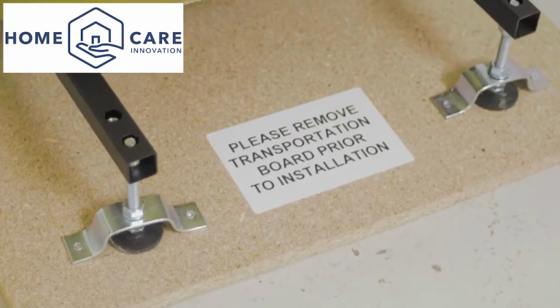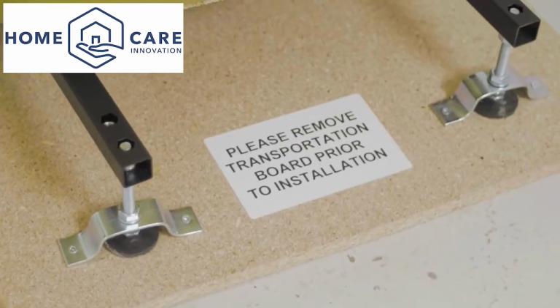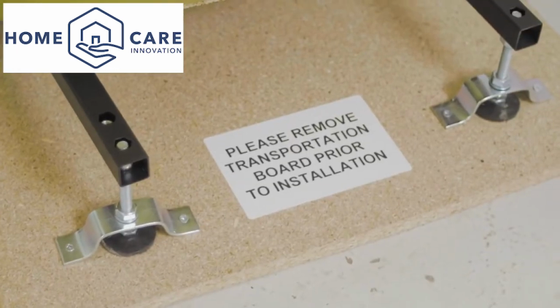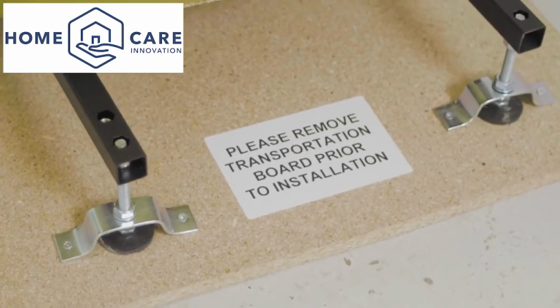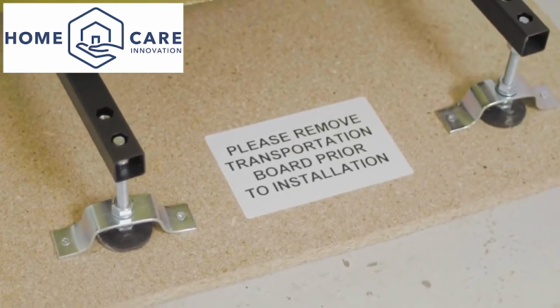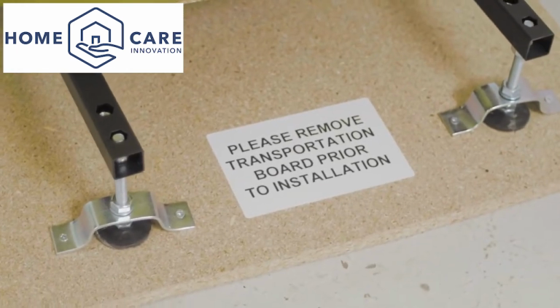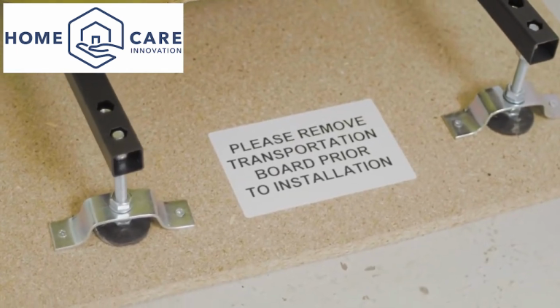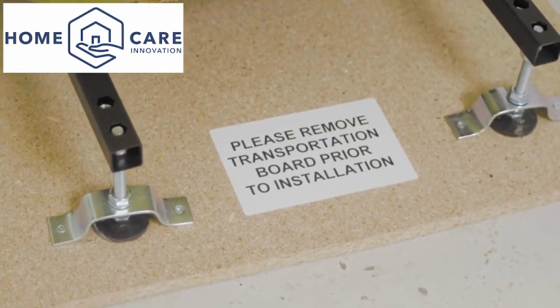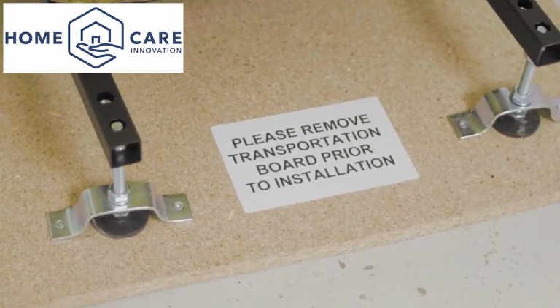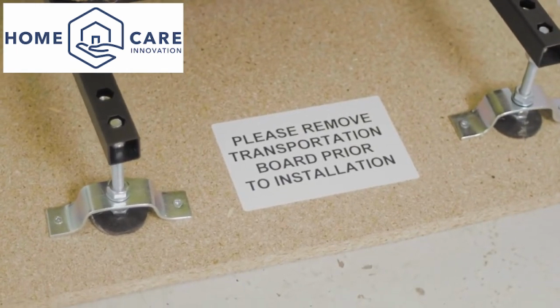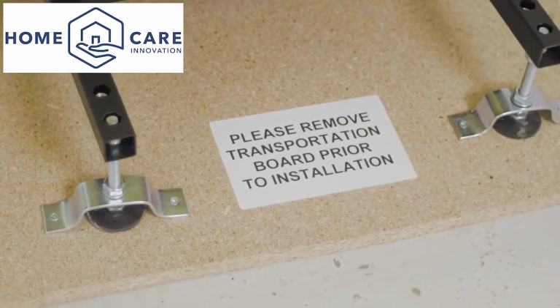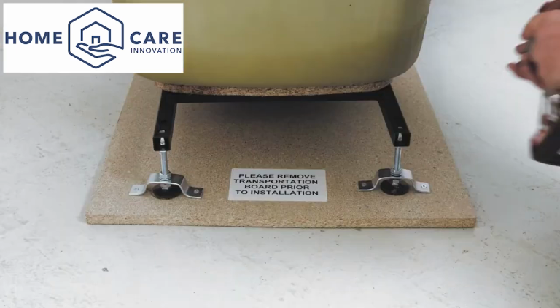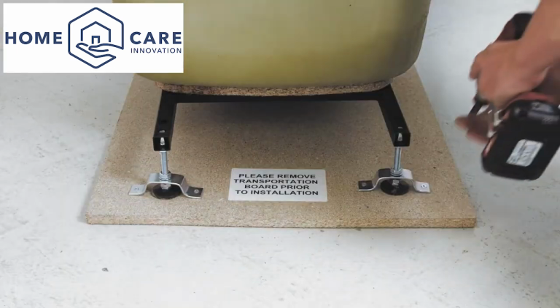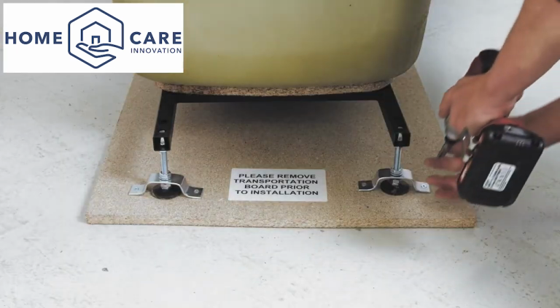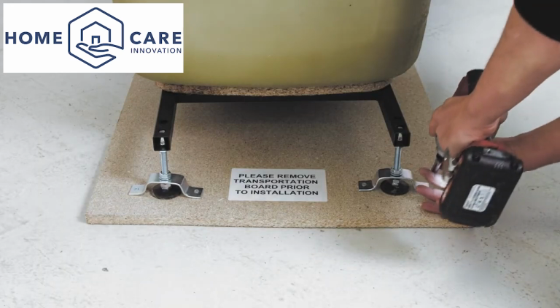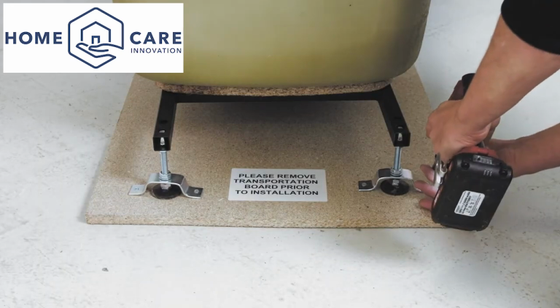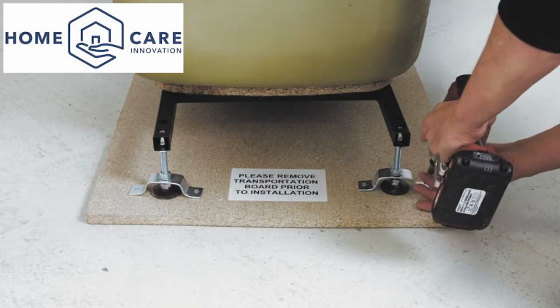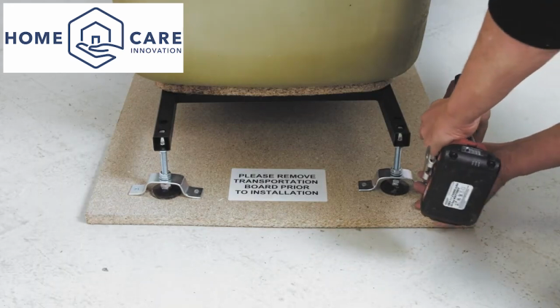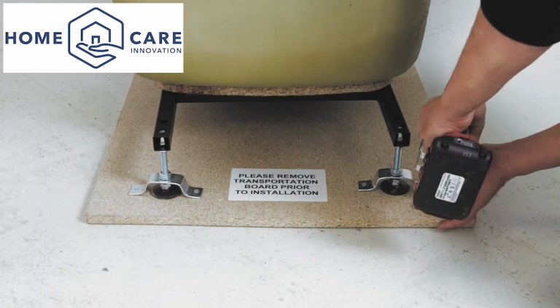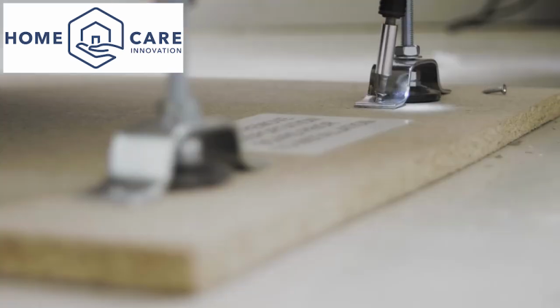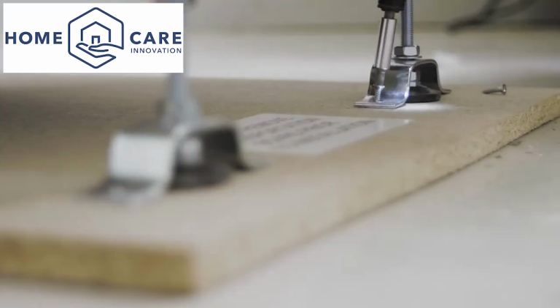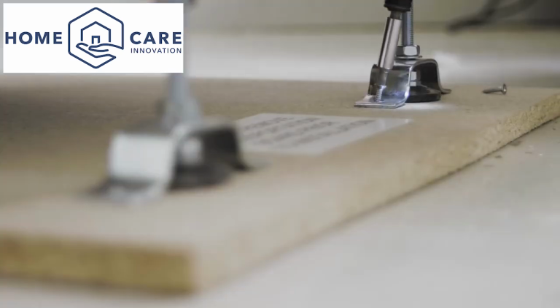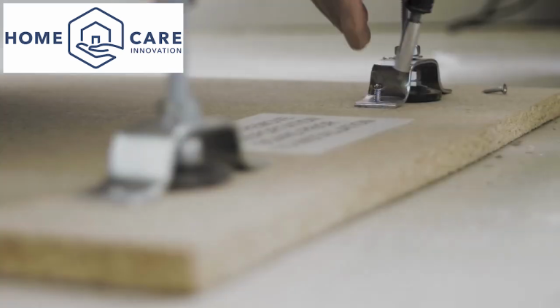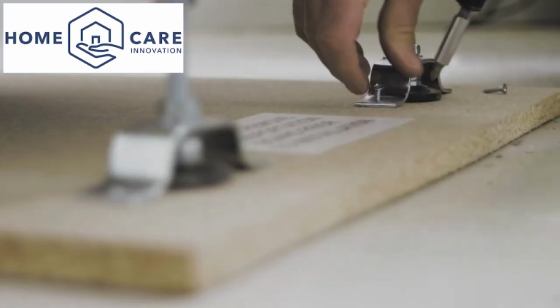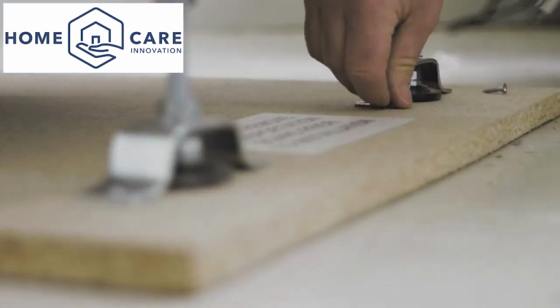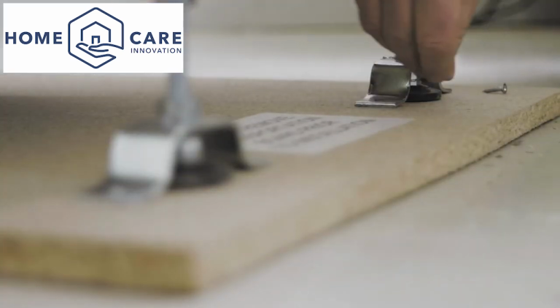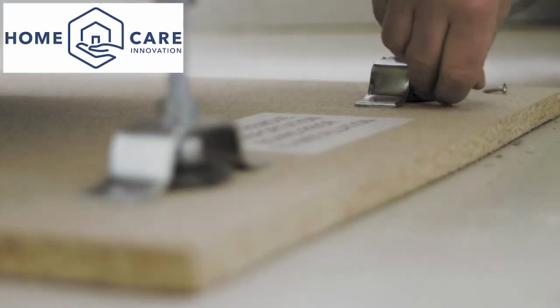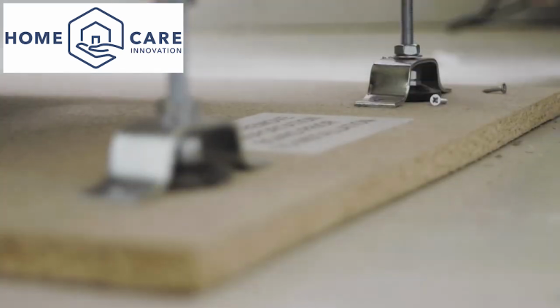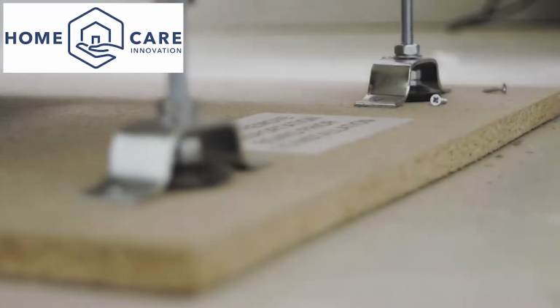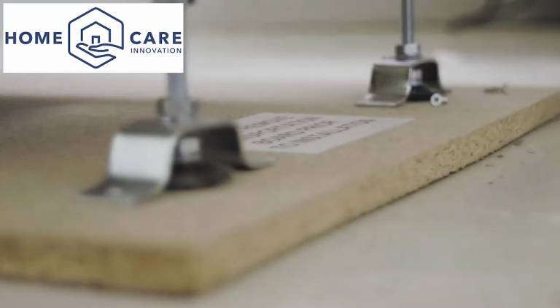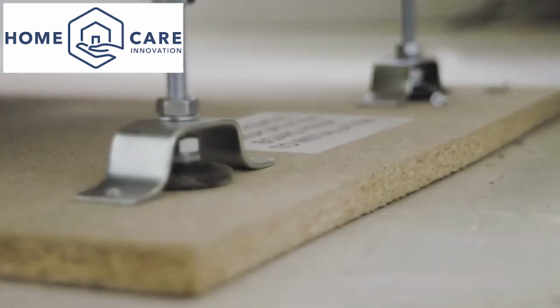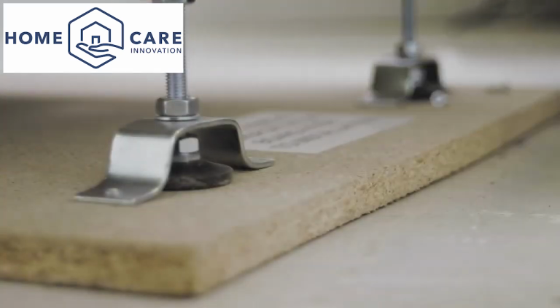Remove the bath from the transport board but keep the four slotted foot brackets as they are required for use later.